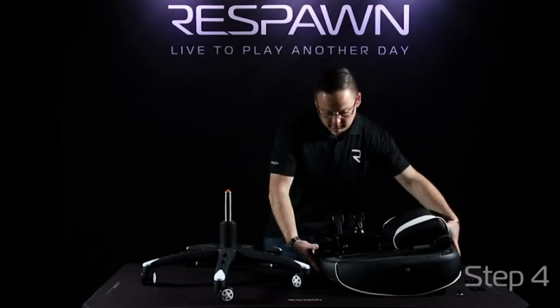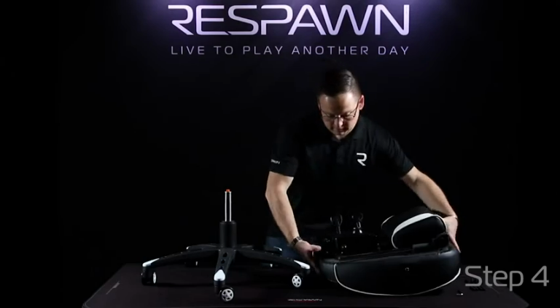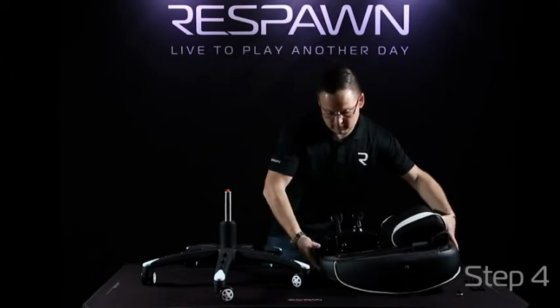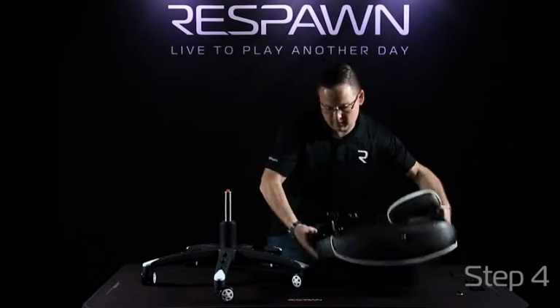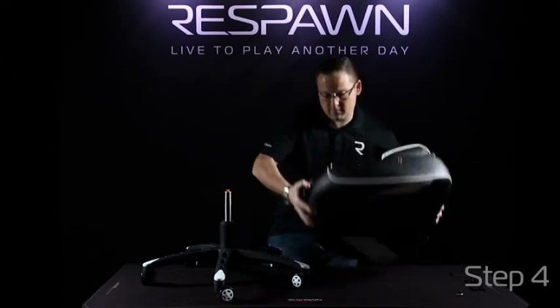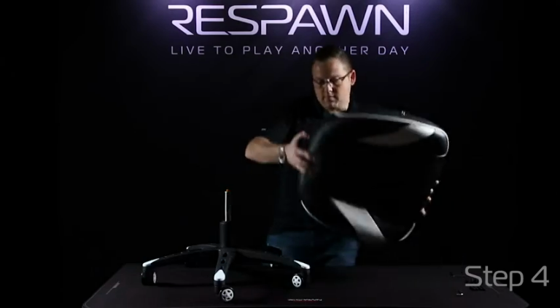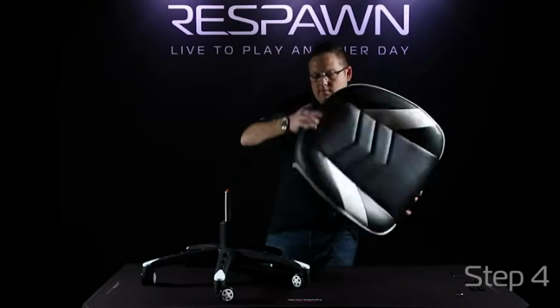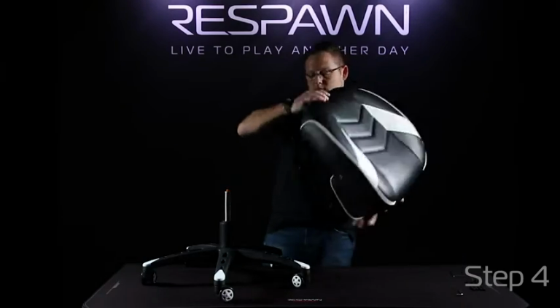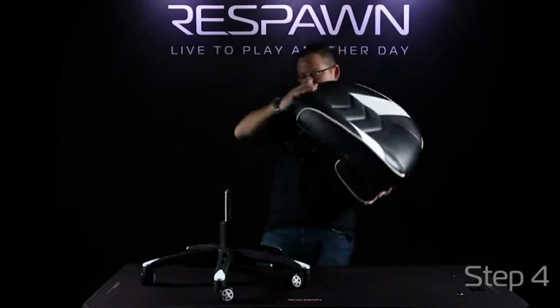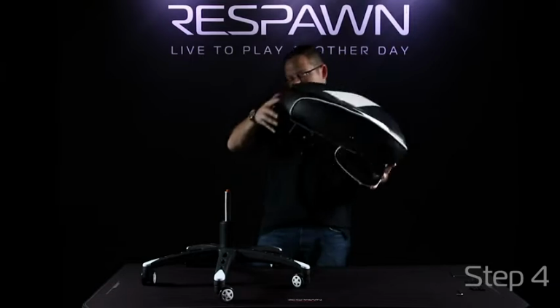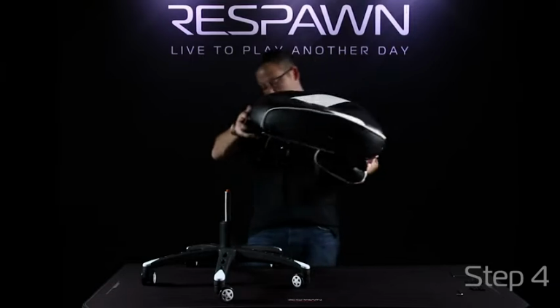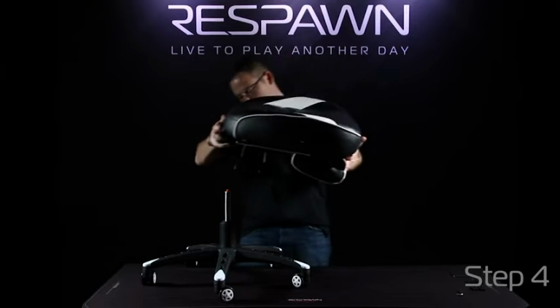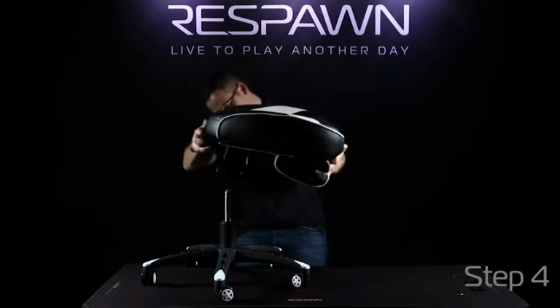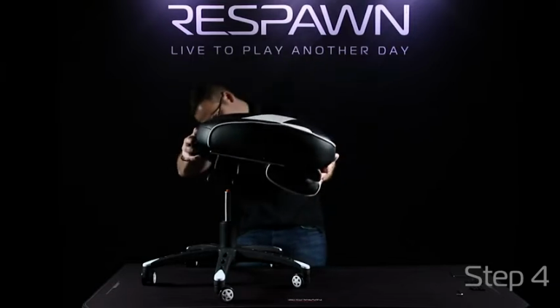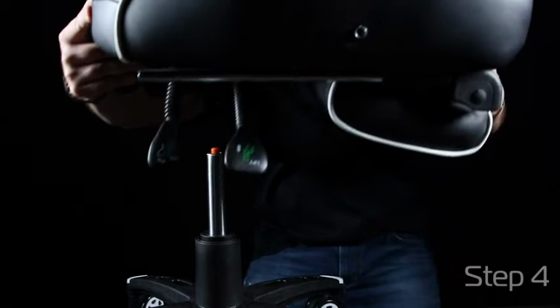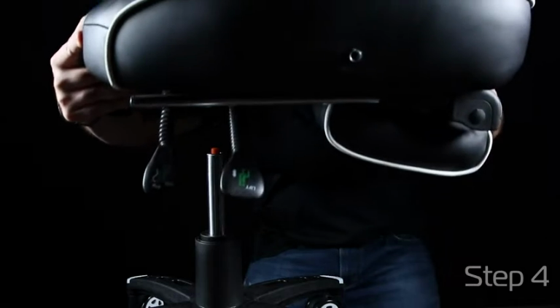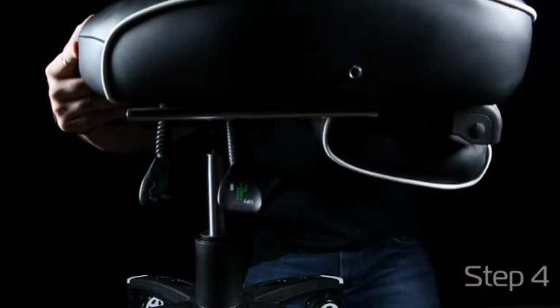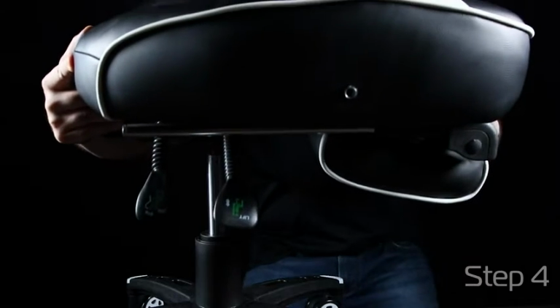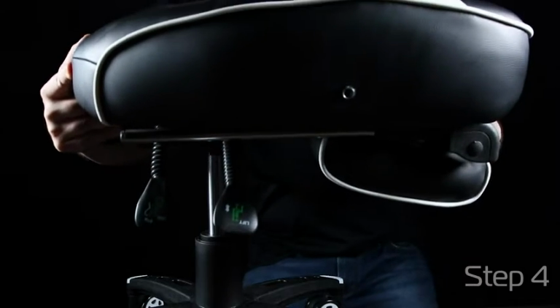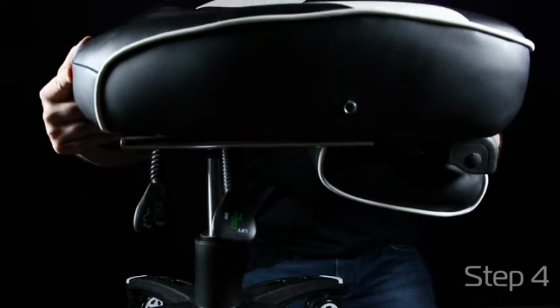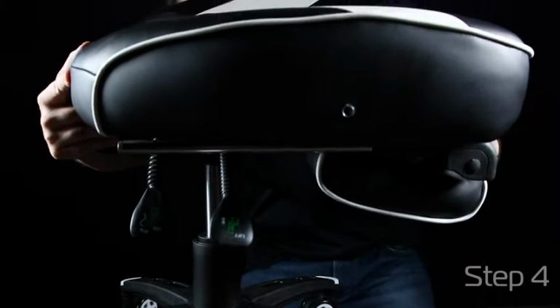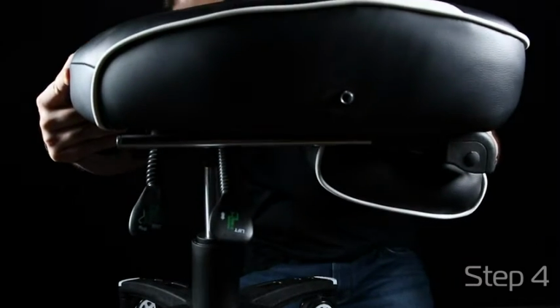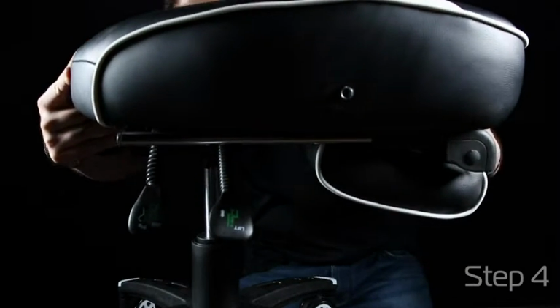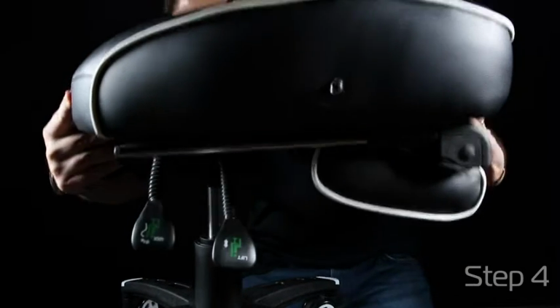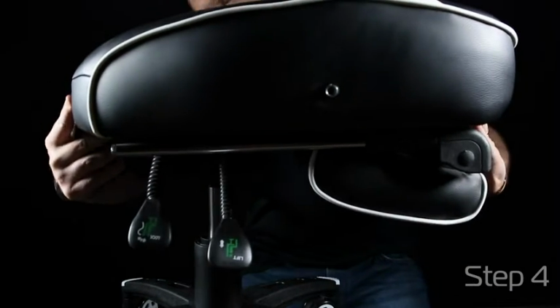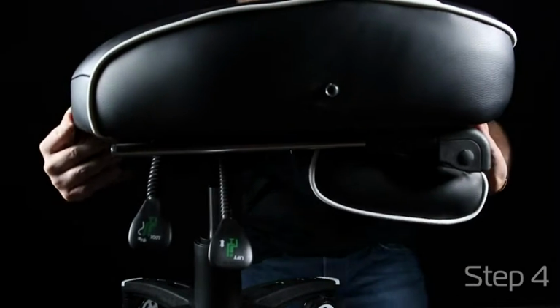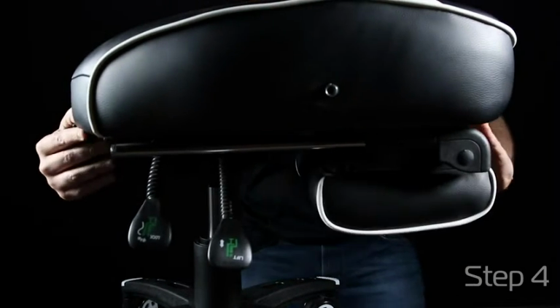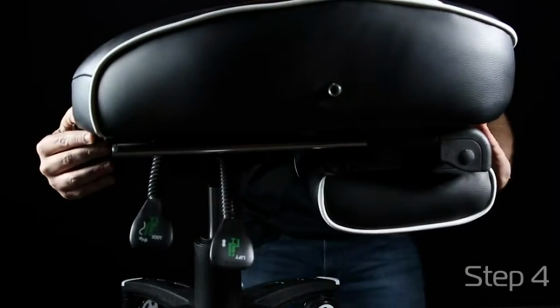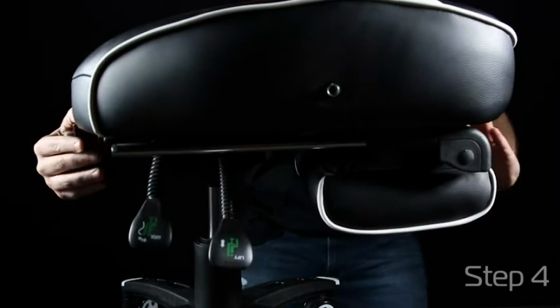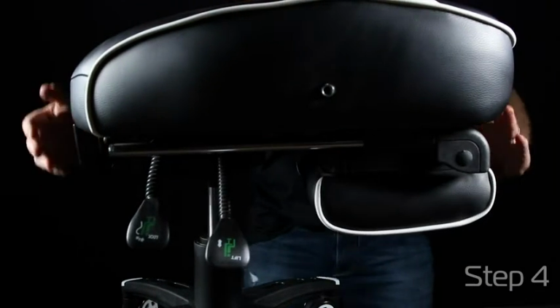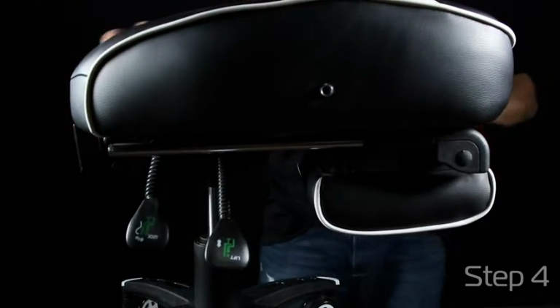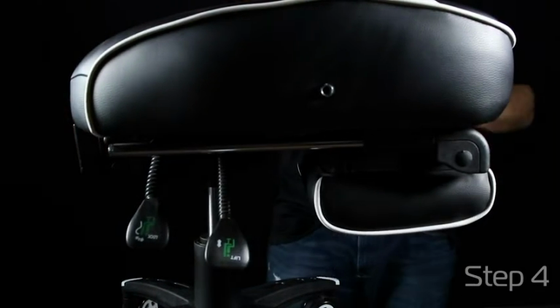Take your seat with the mechanism now attached and flip it over to add it to your gas lift. Pressure is the only thing that holds these together.